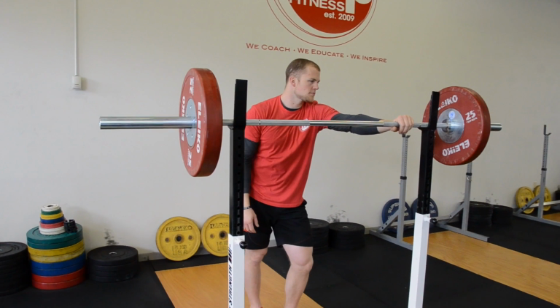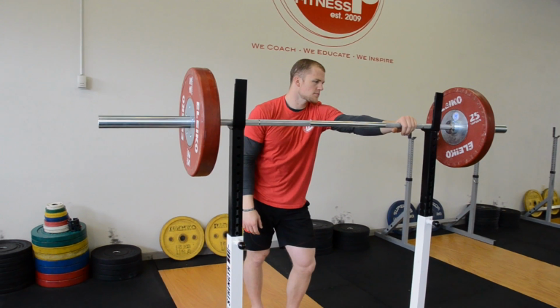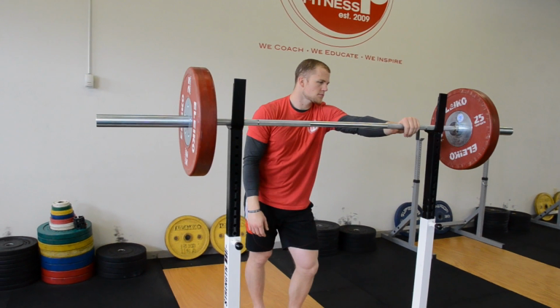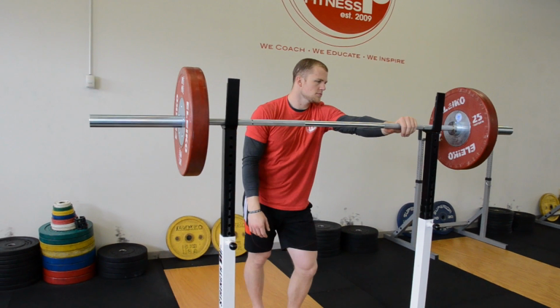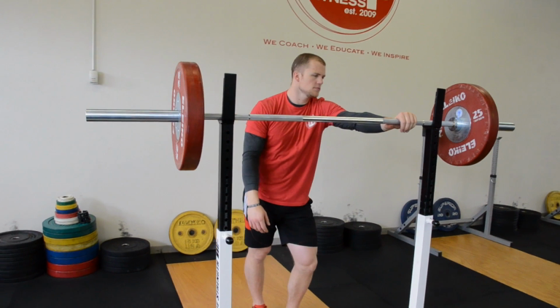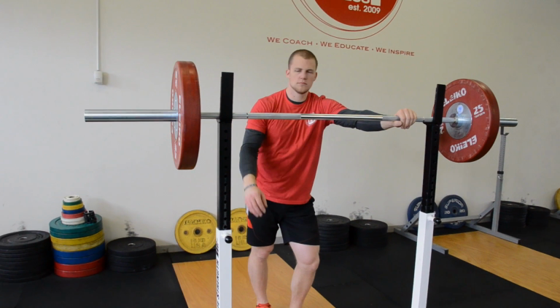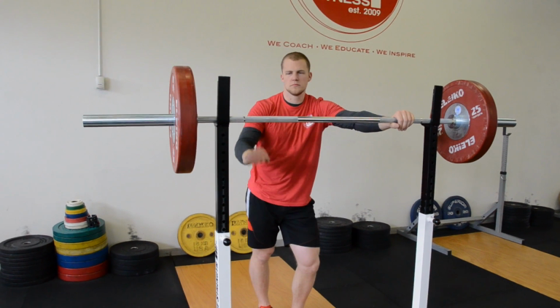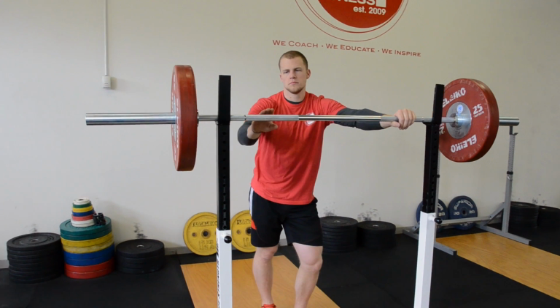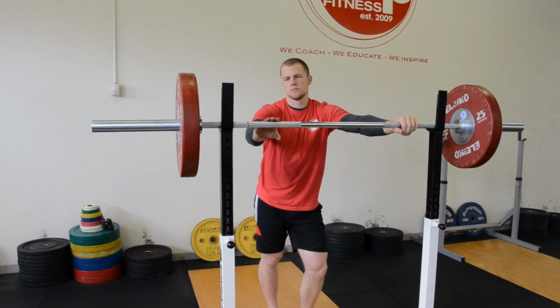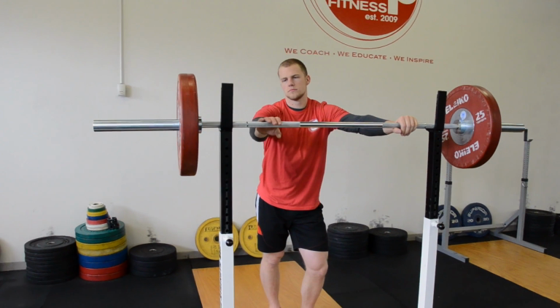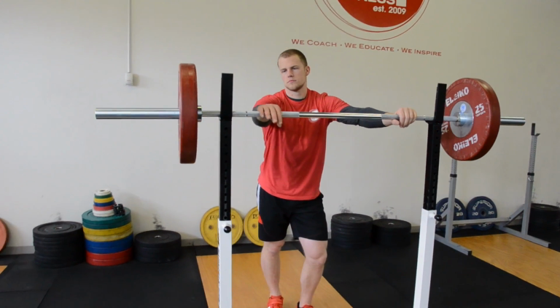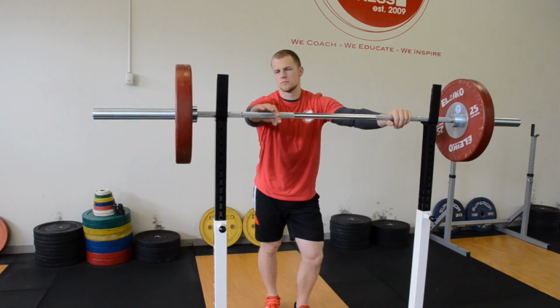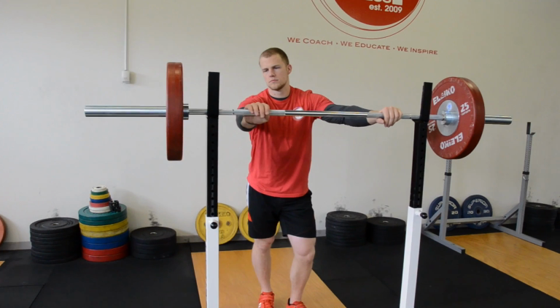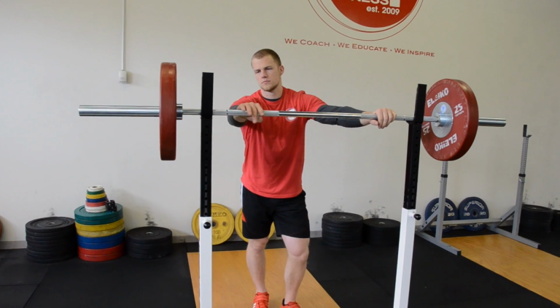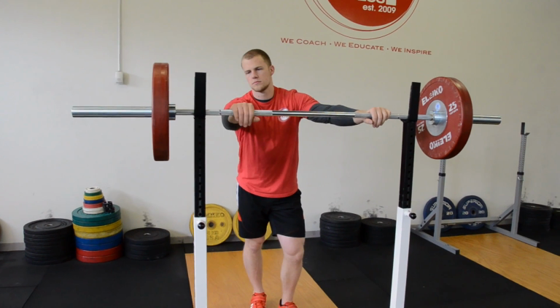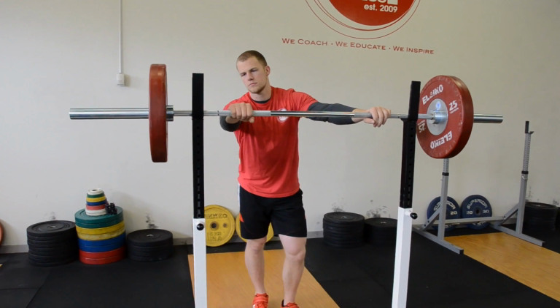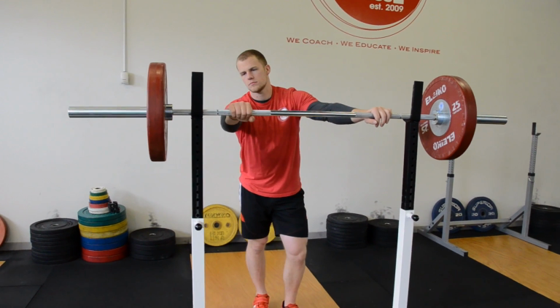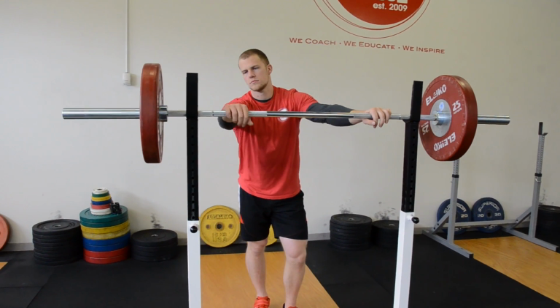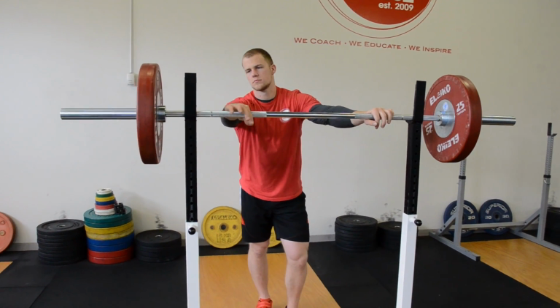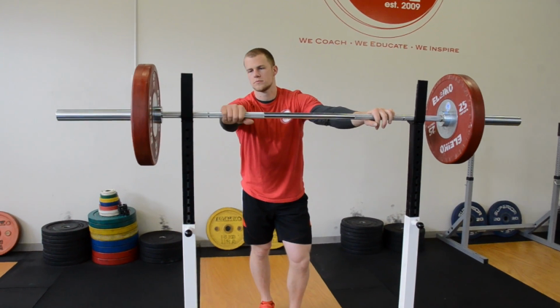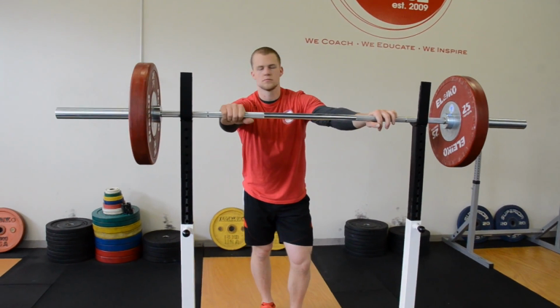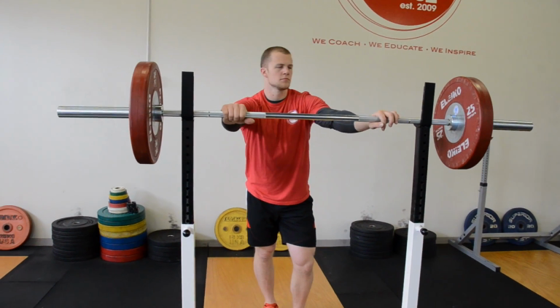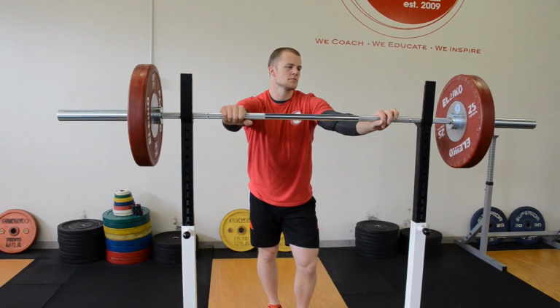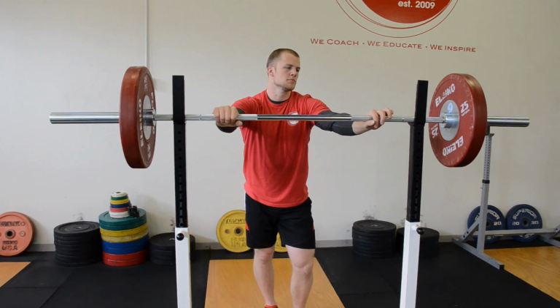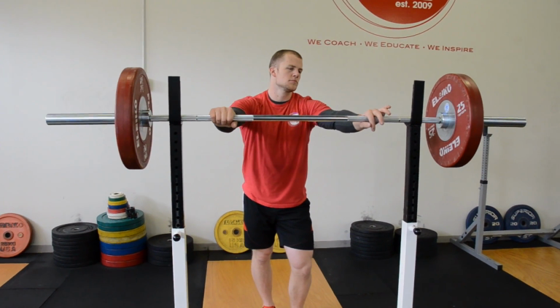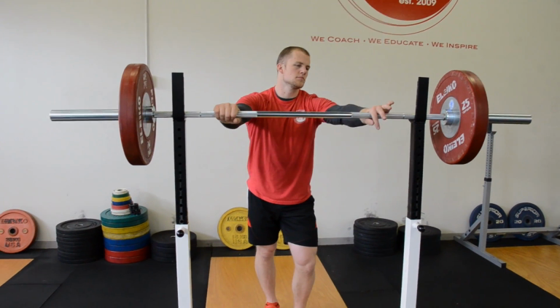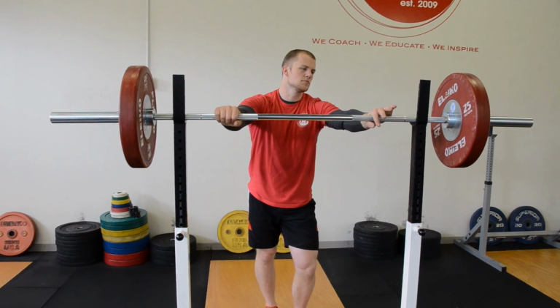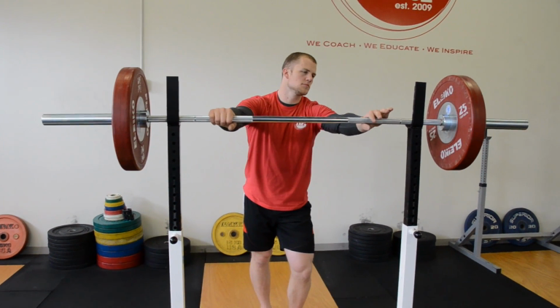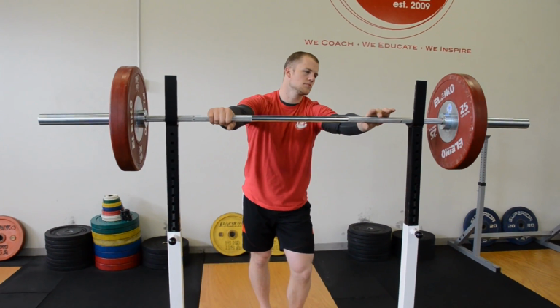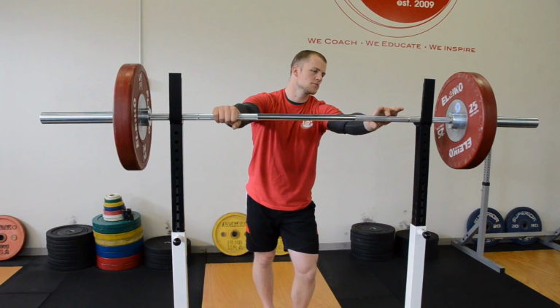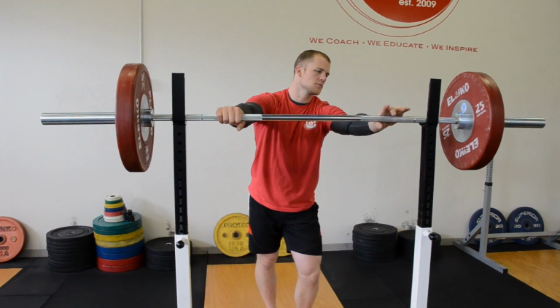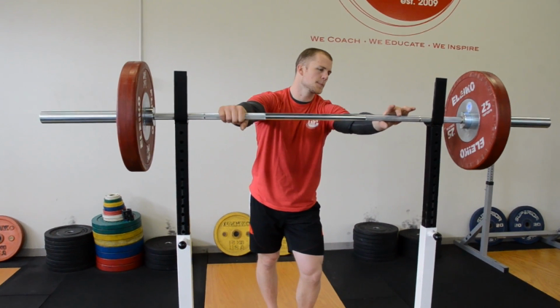Hey everybody. Michael and Taylor here, back for another episode of MSP Fitness TV. We're going to talk everything front squat today.